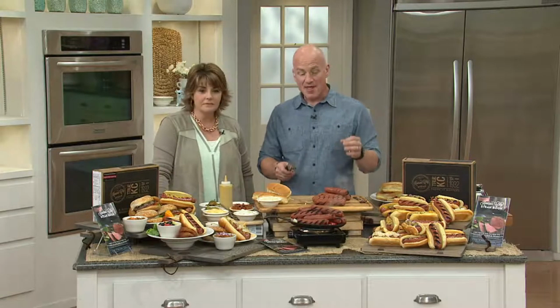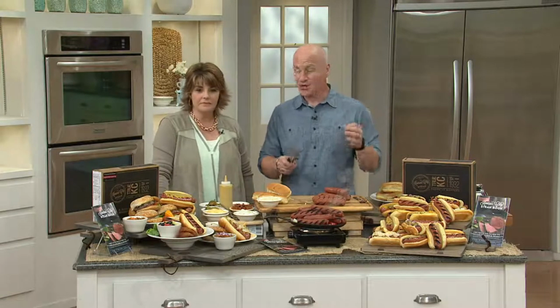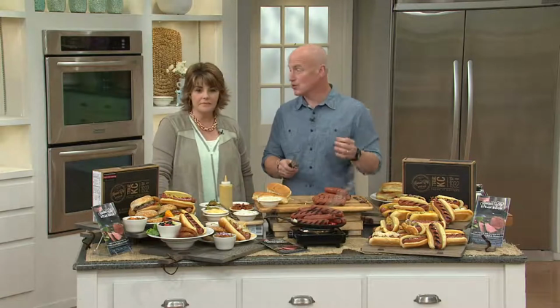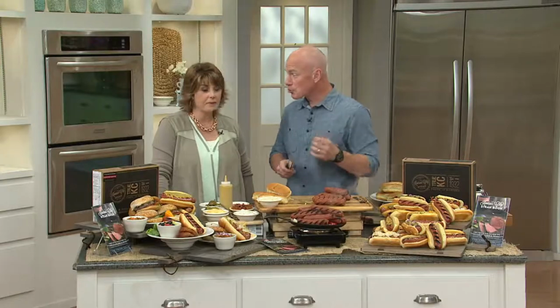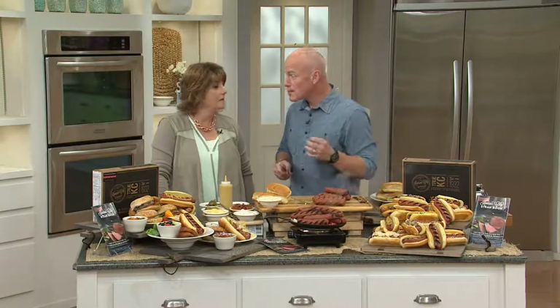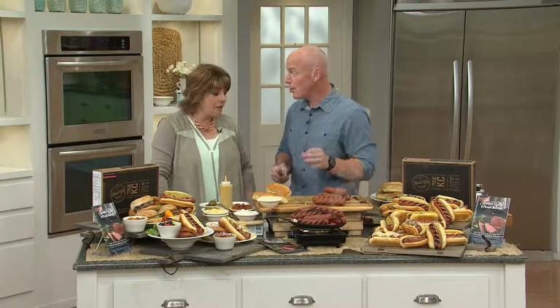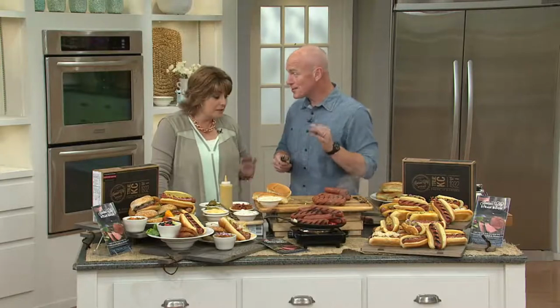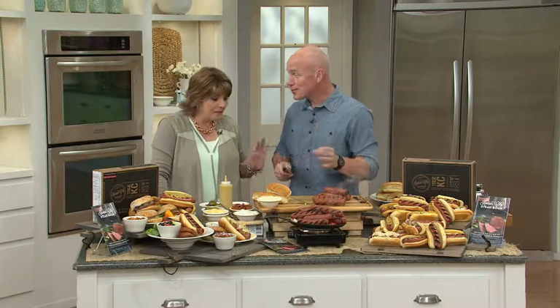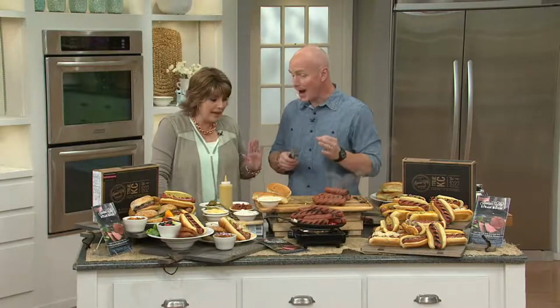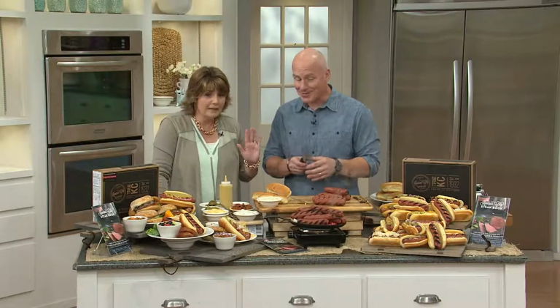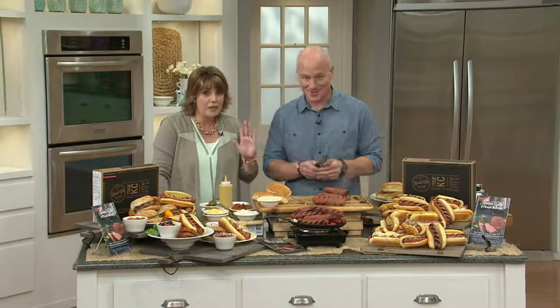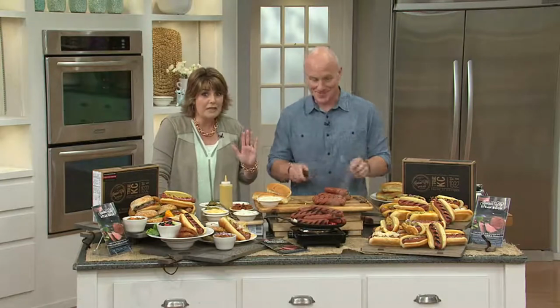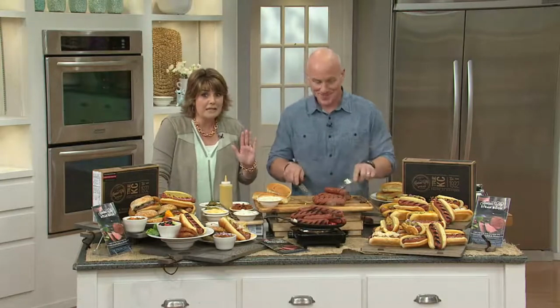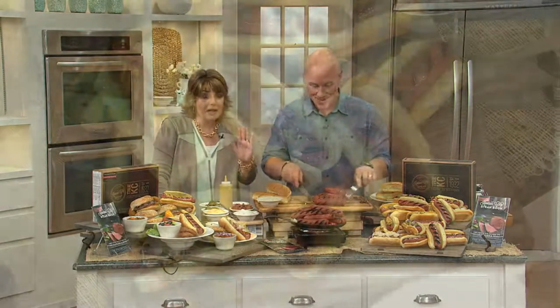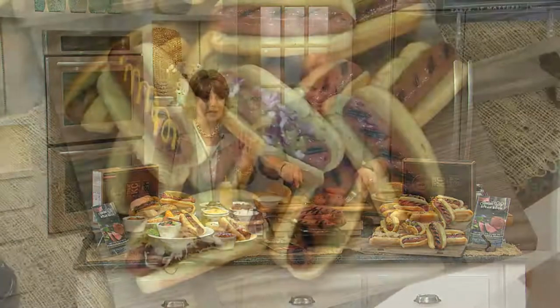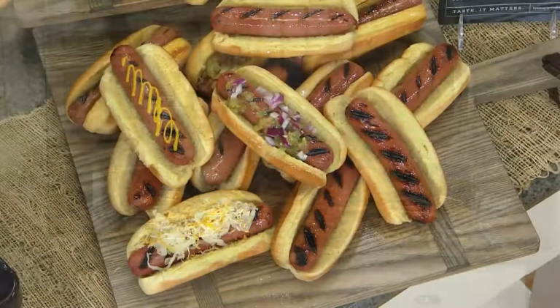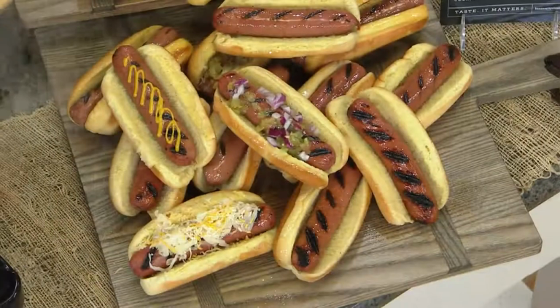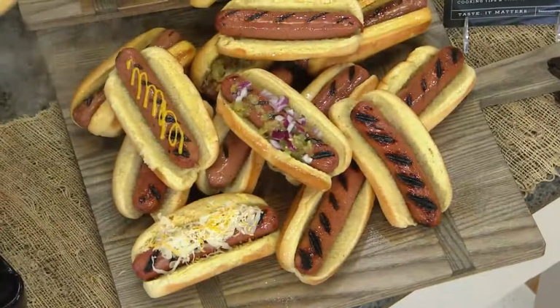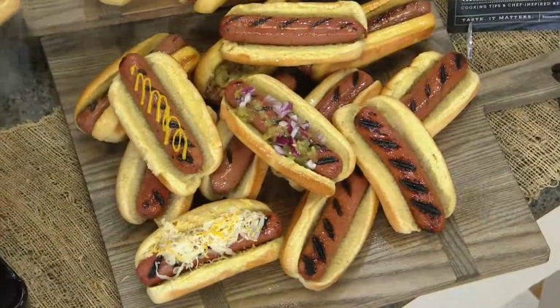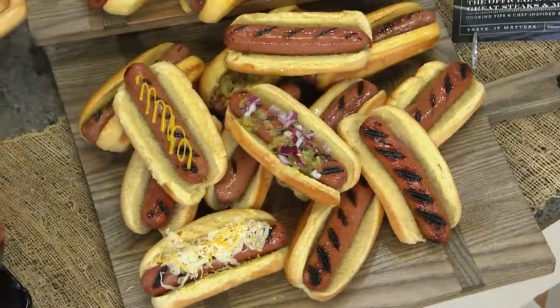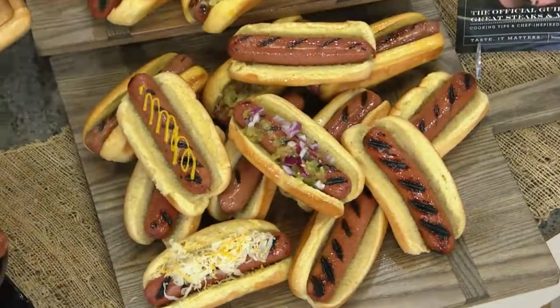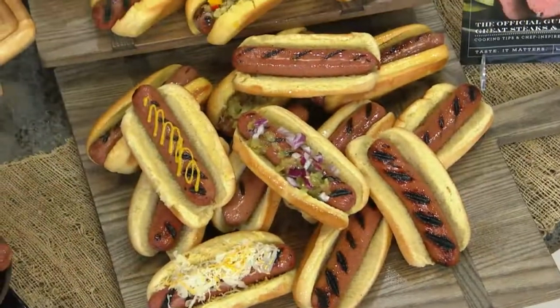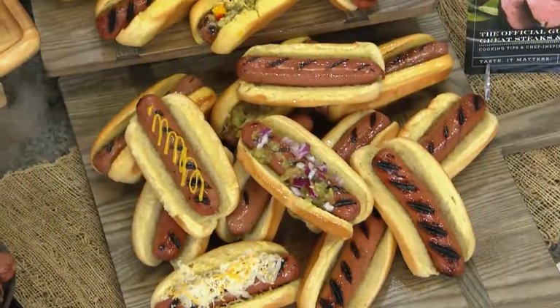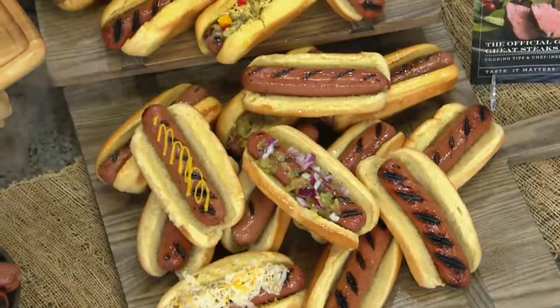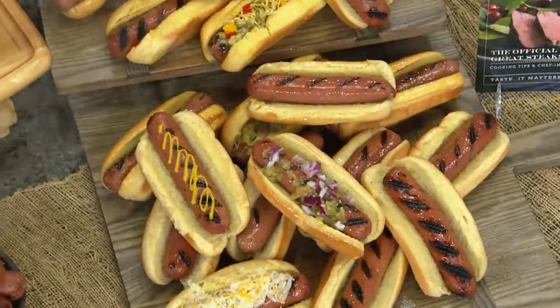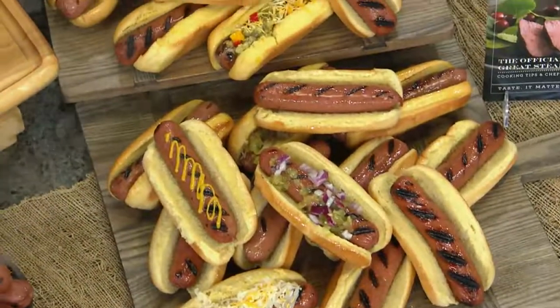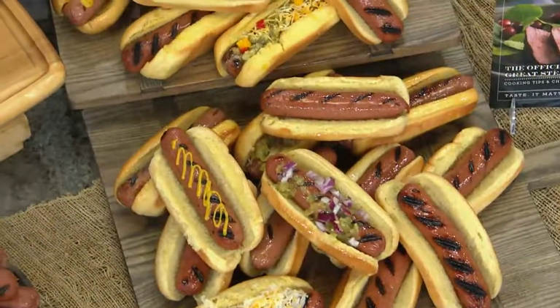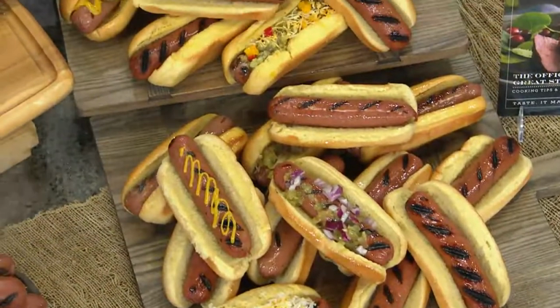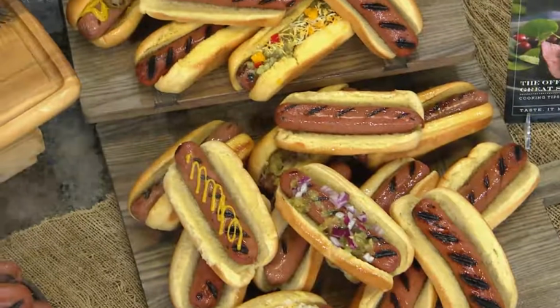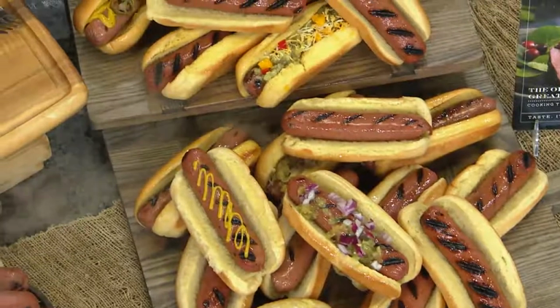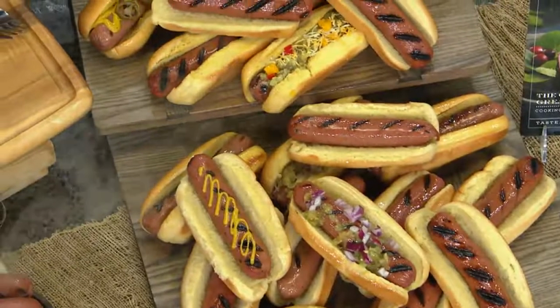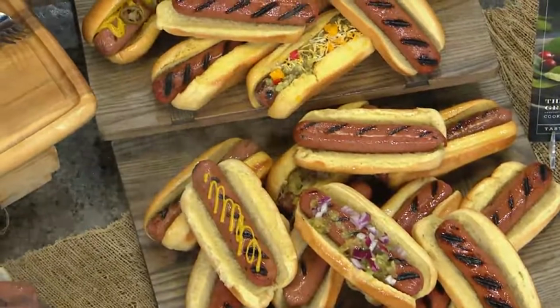They are huge — 3.2 ounces. I was going to say, these hot dogs are ginormous. I like that — ginormous.